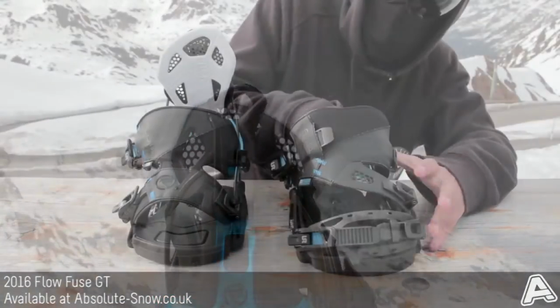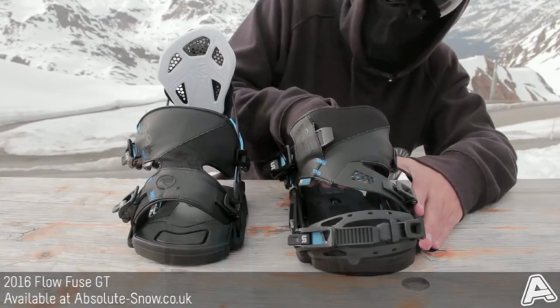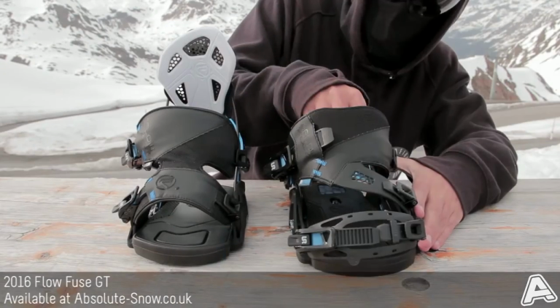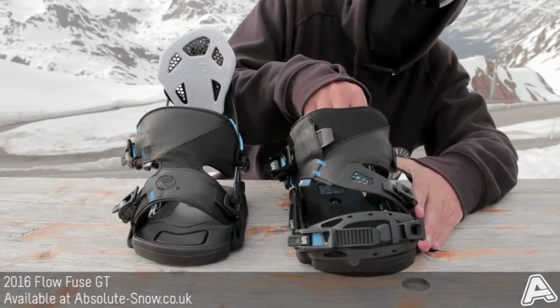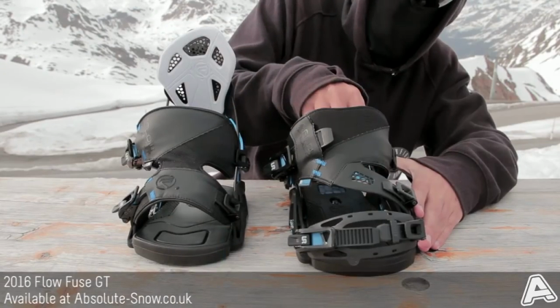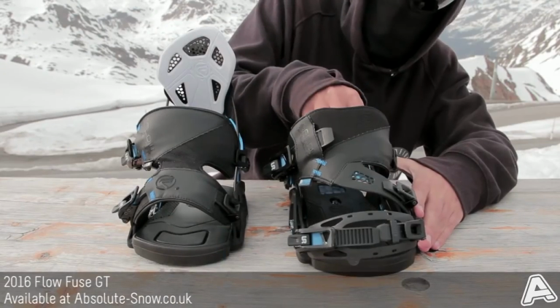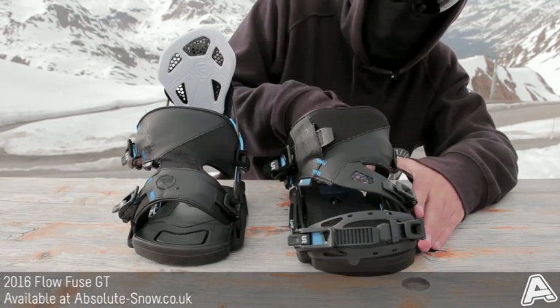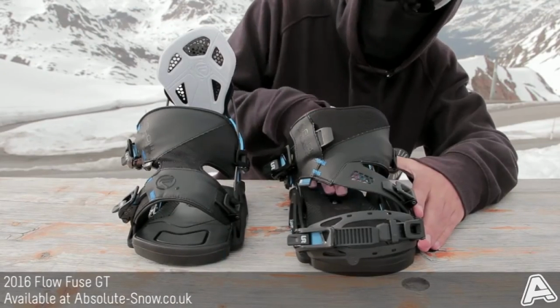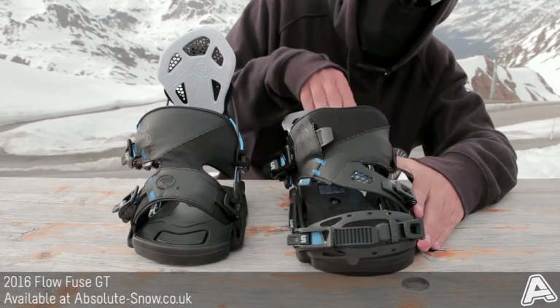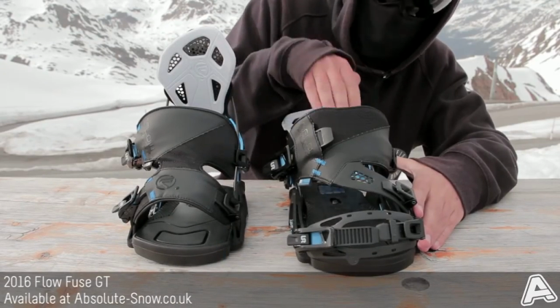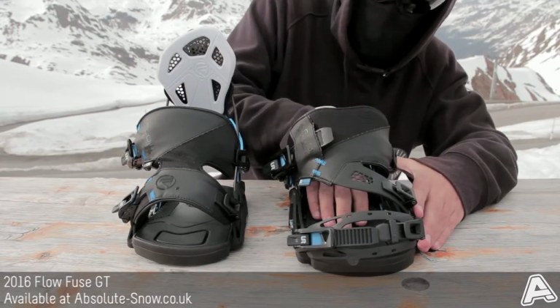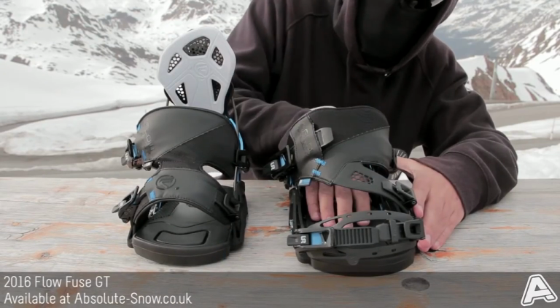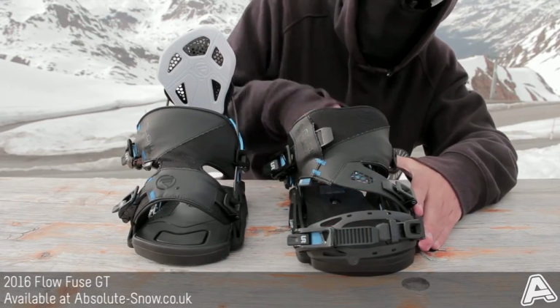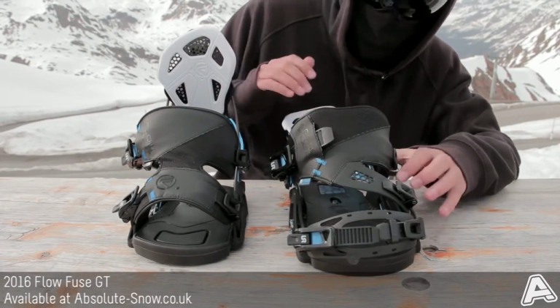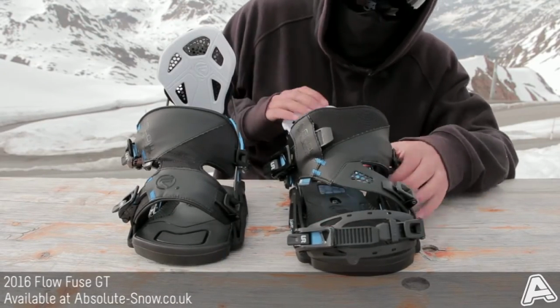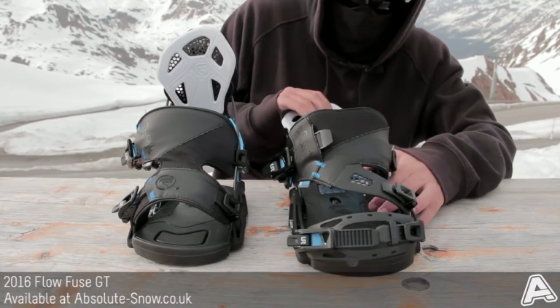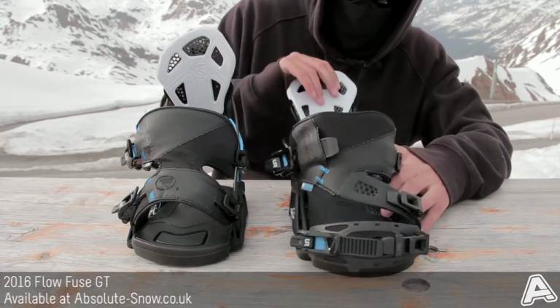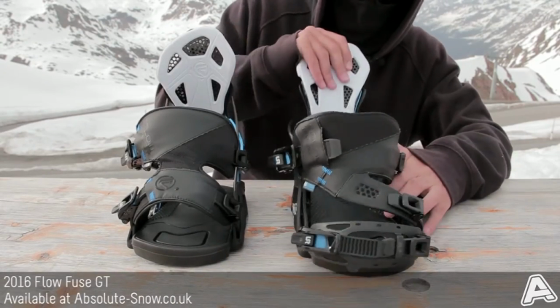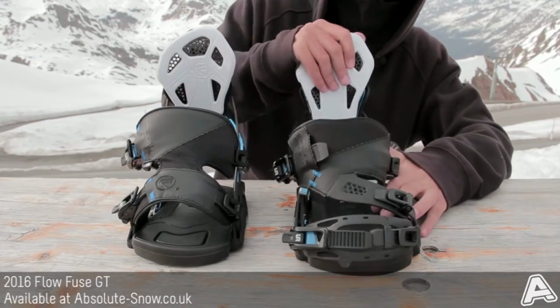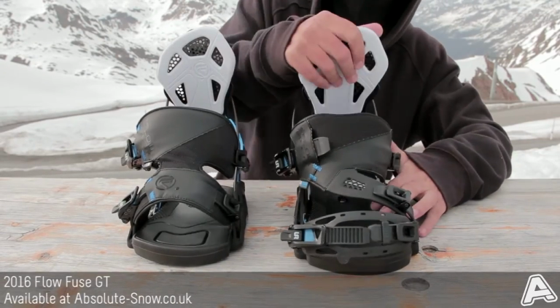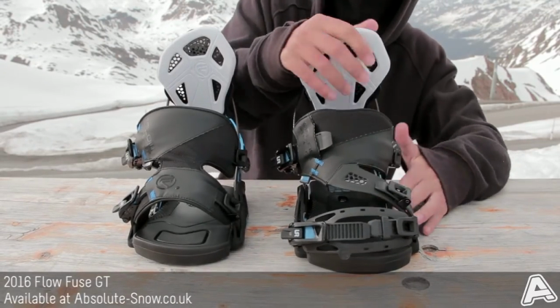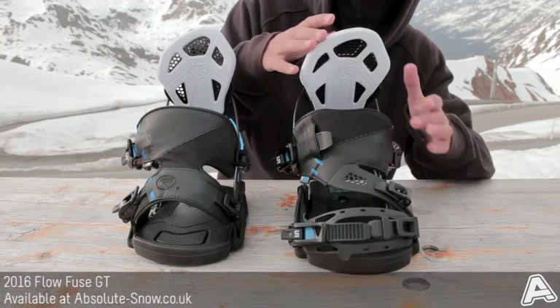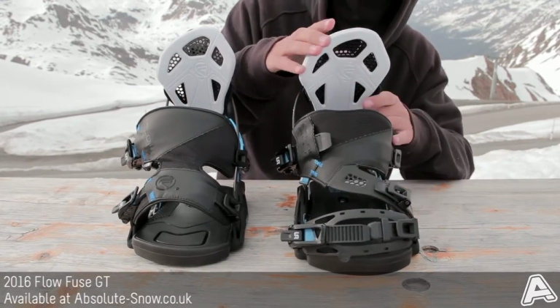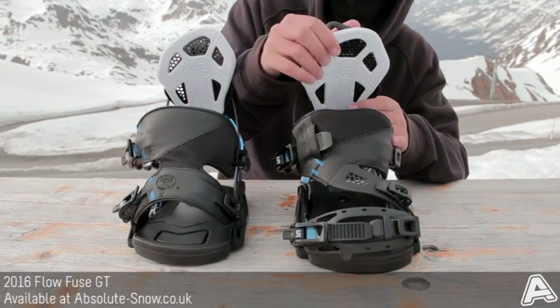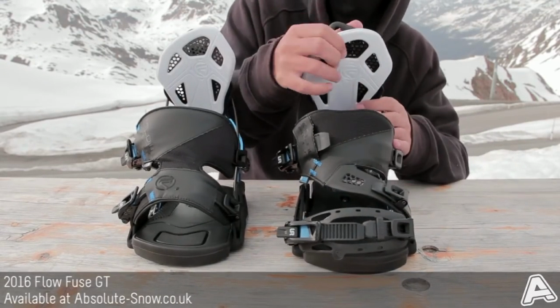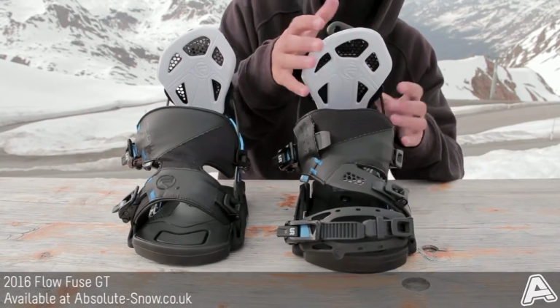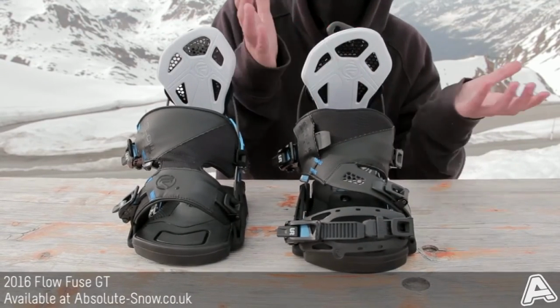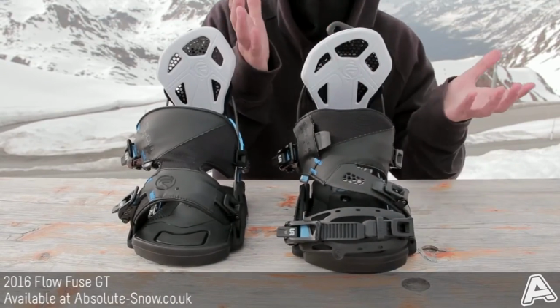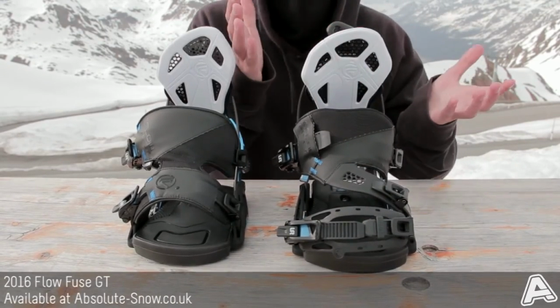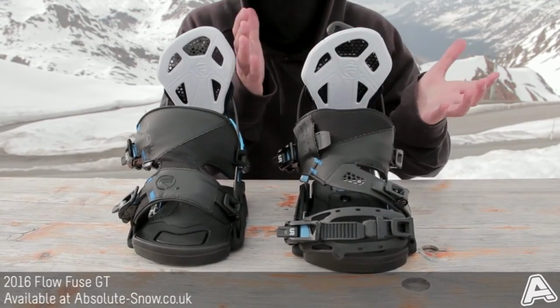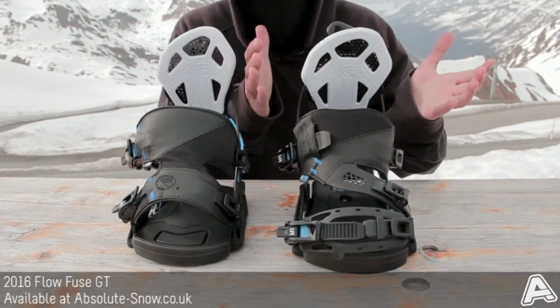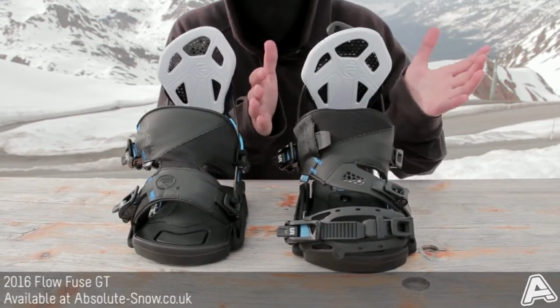So this pulls the strap up, you kick your foot in, high back up, lock it in and you're ready to go.